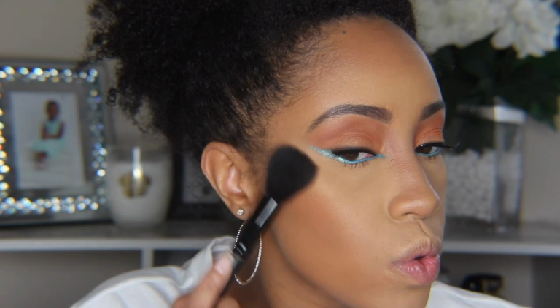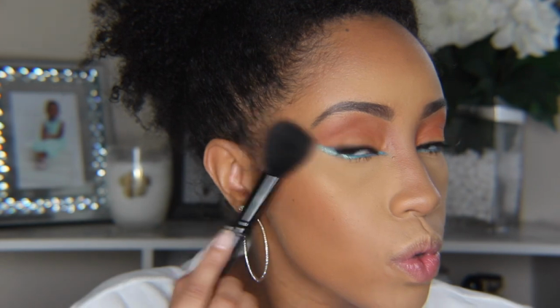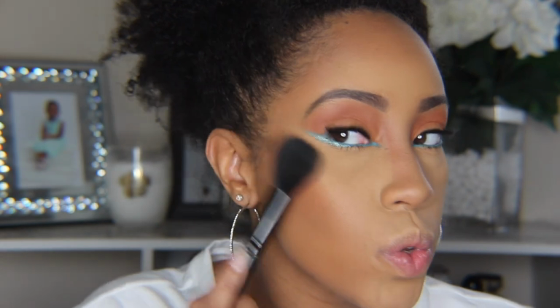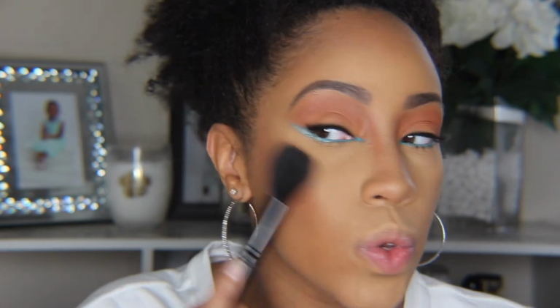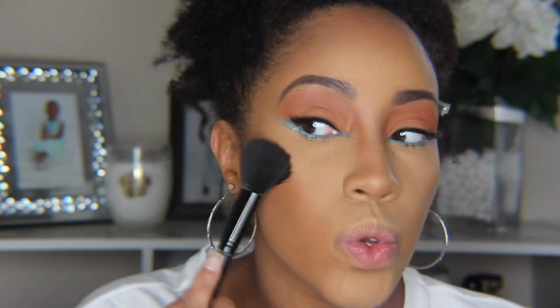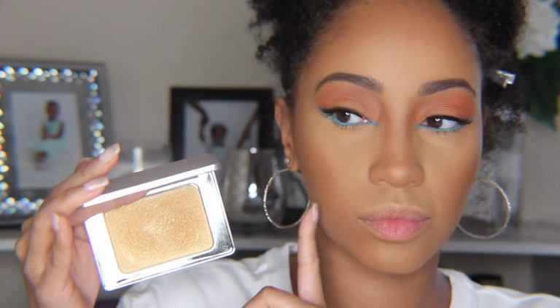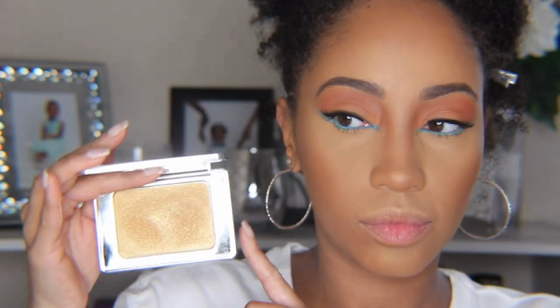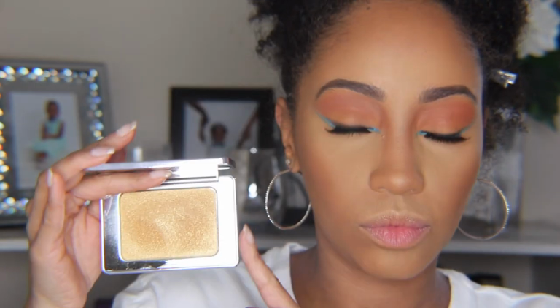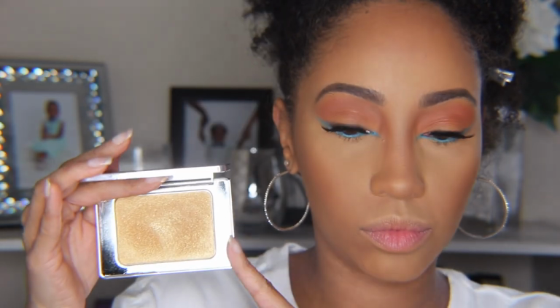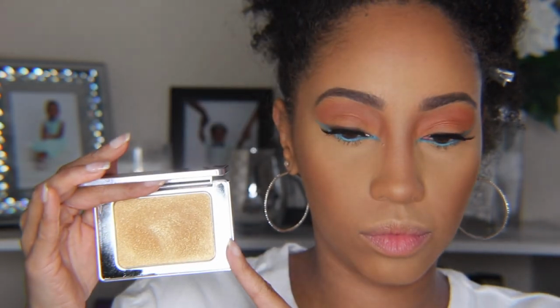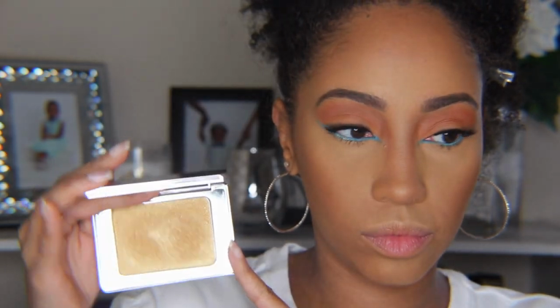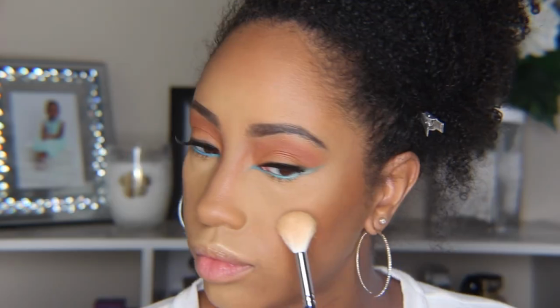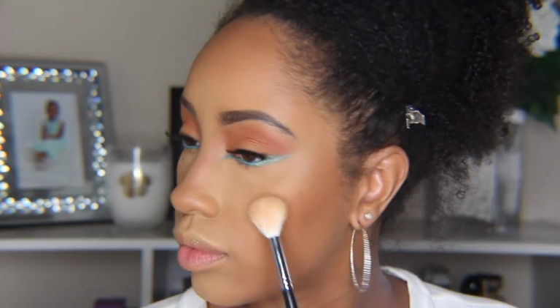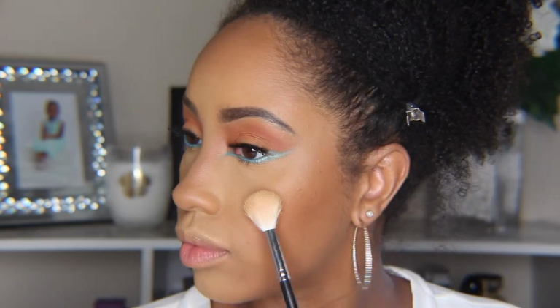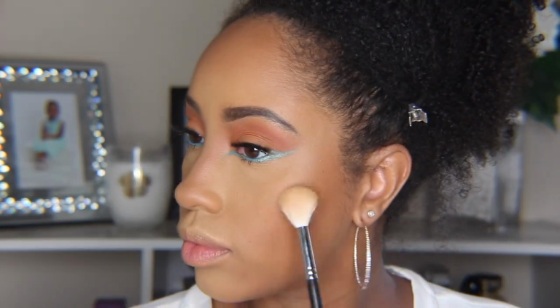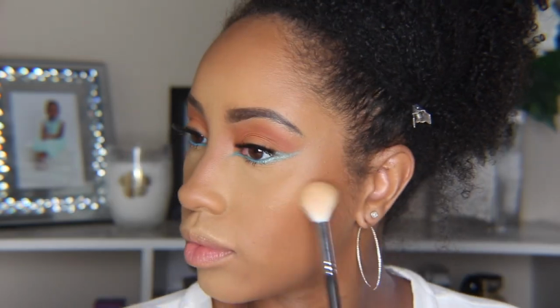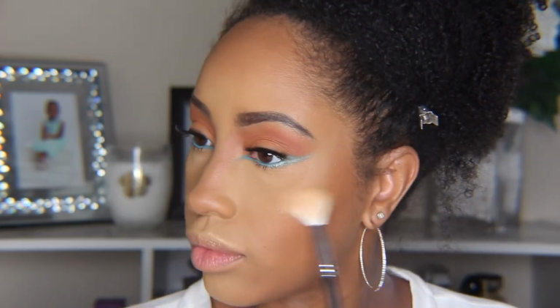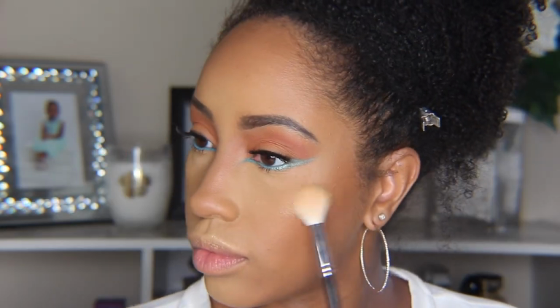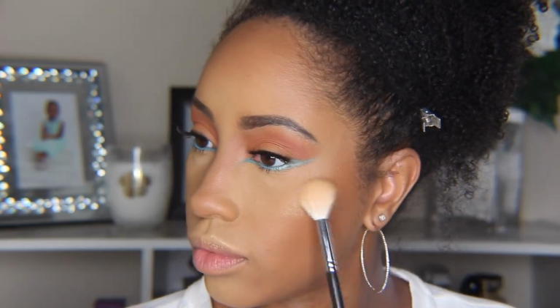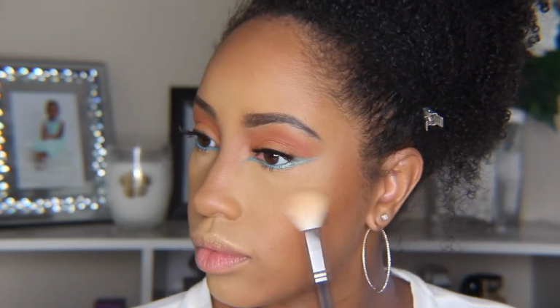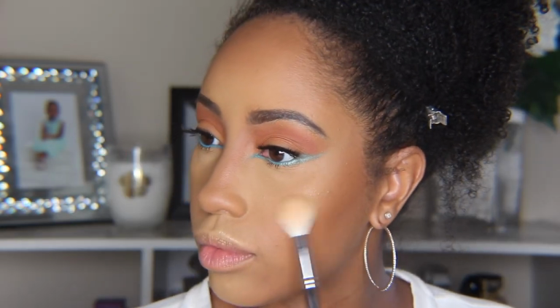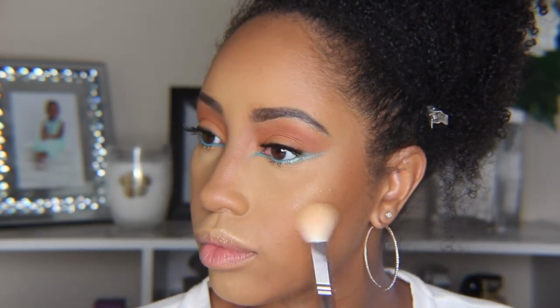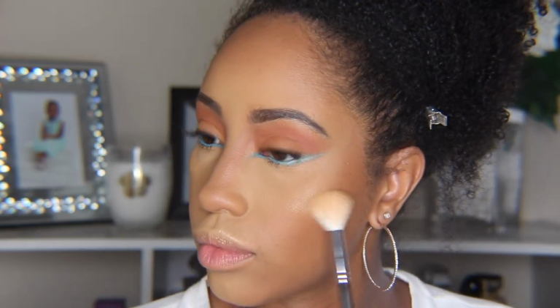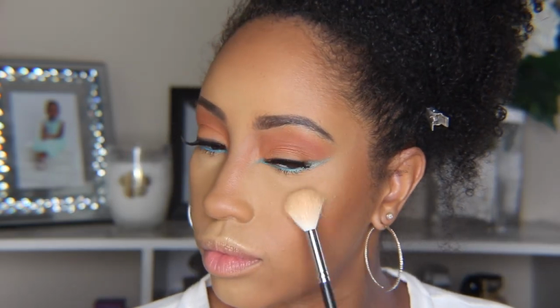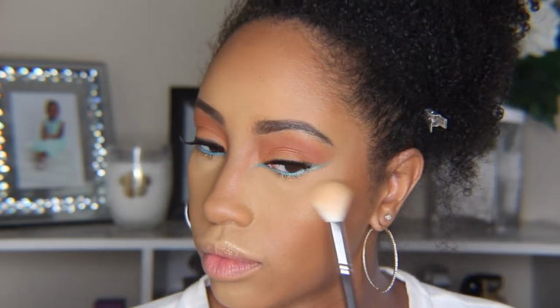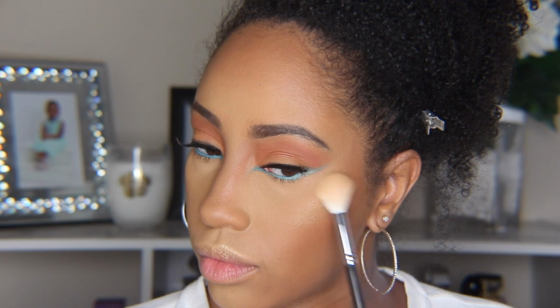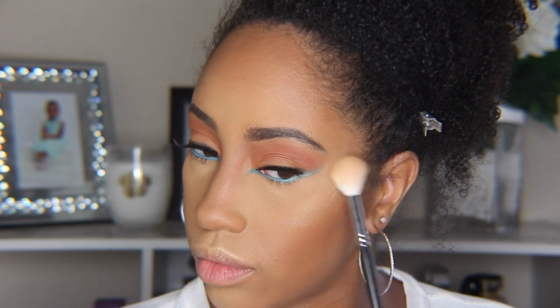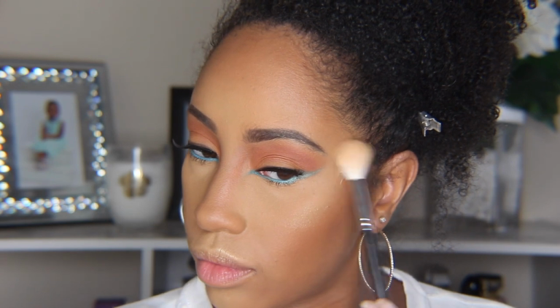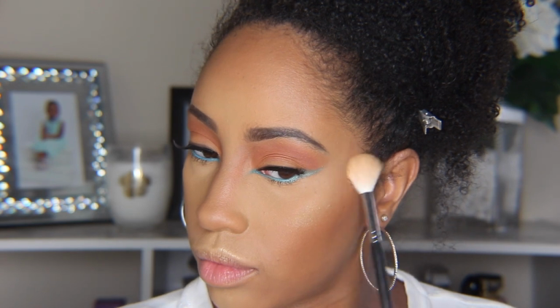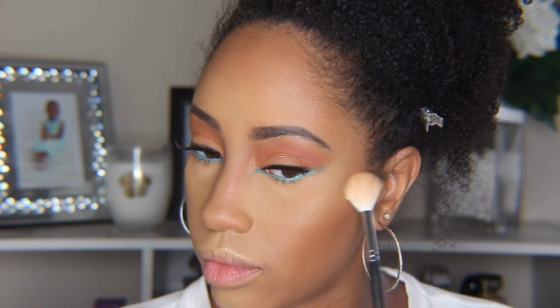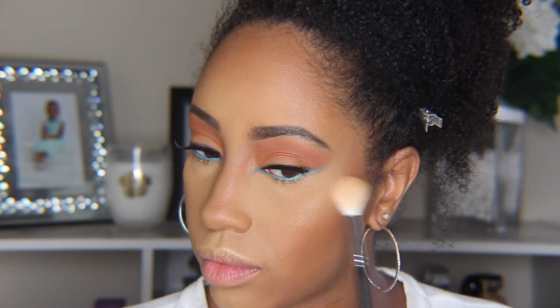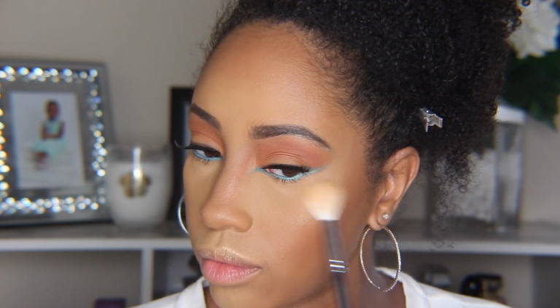Next I went in with highlighter. This look doesn't really call for much highlighting, but for my personal sake we added it.